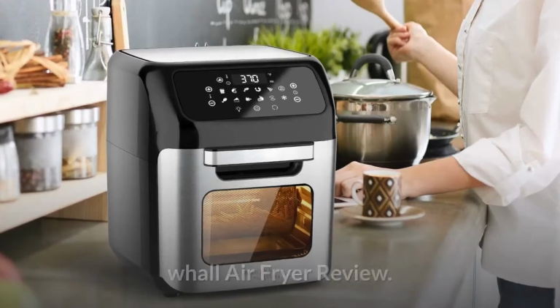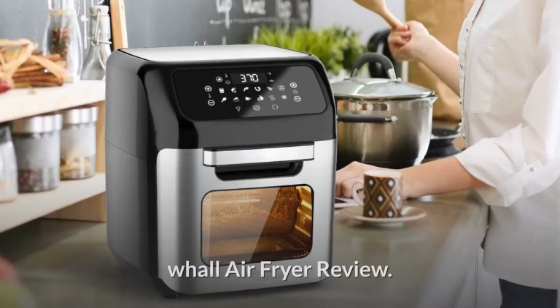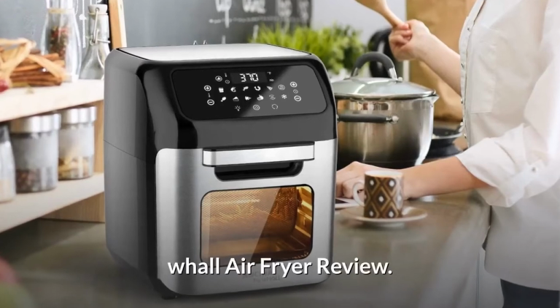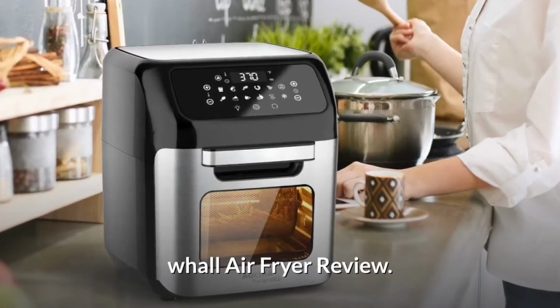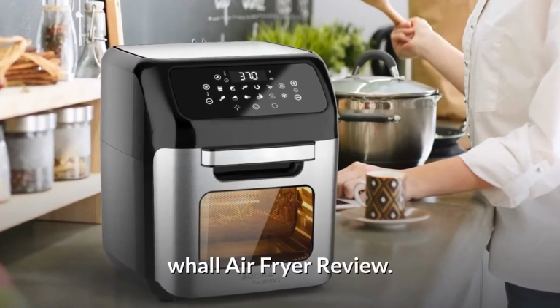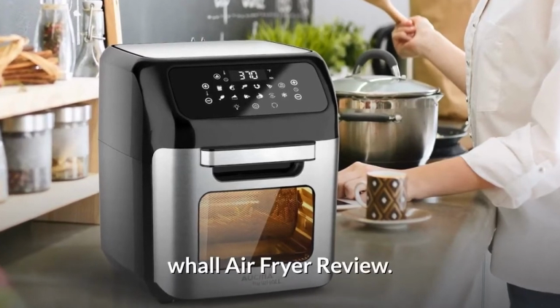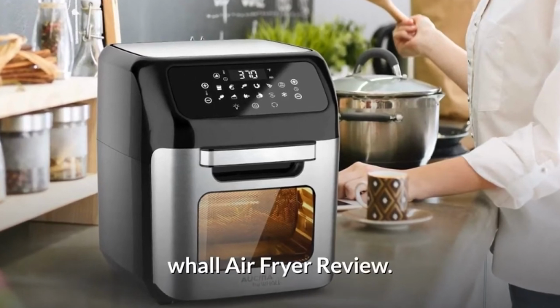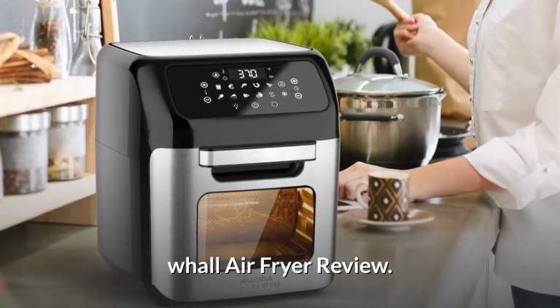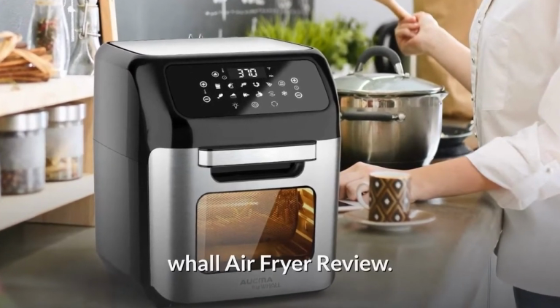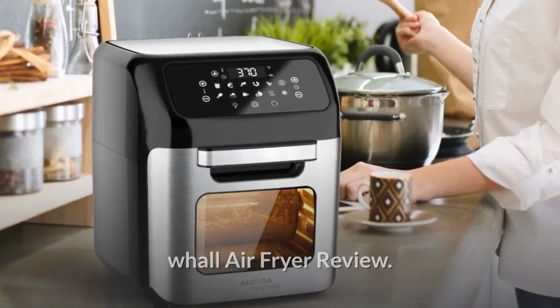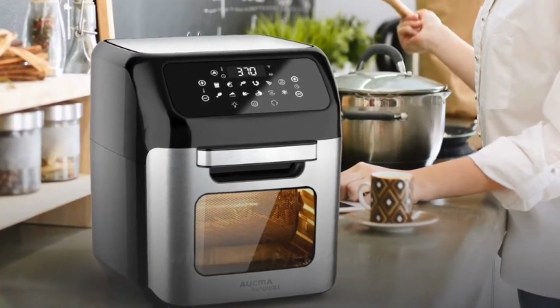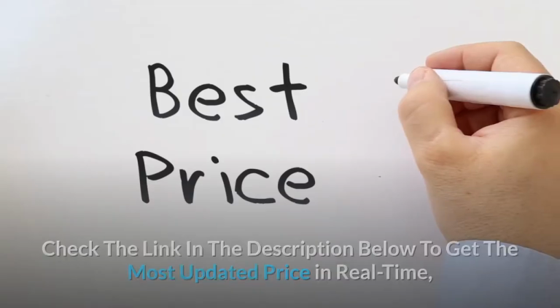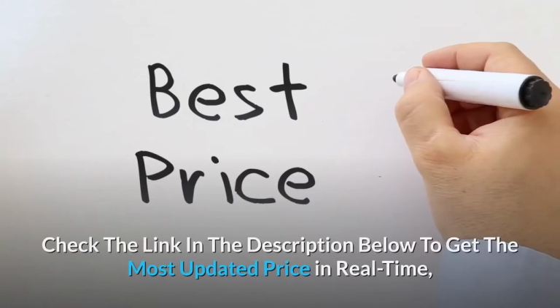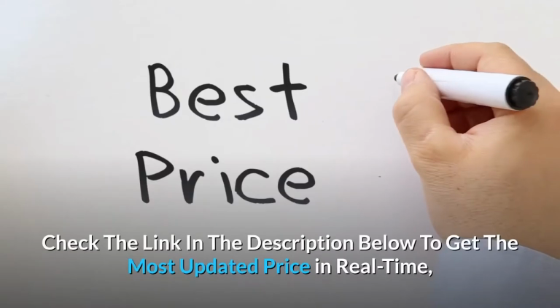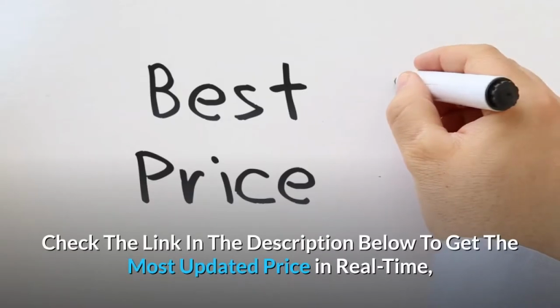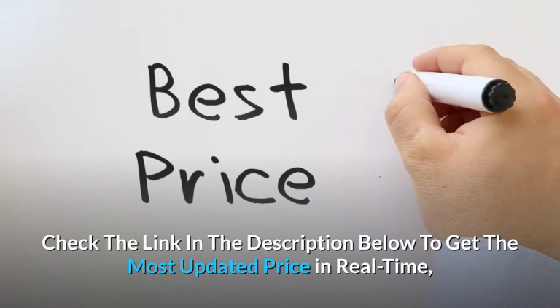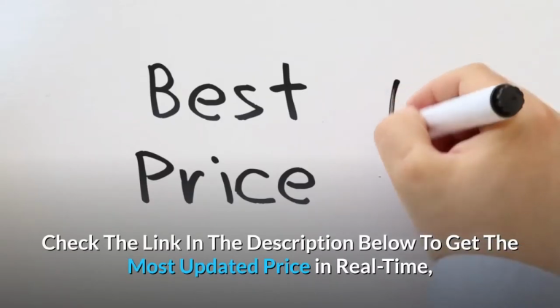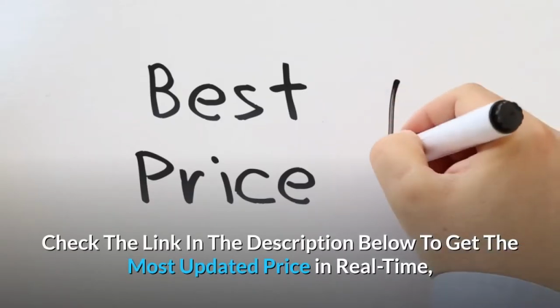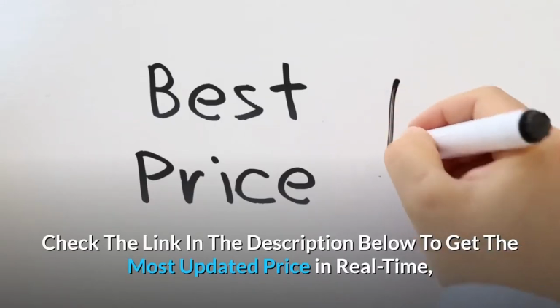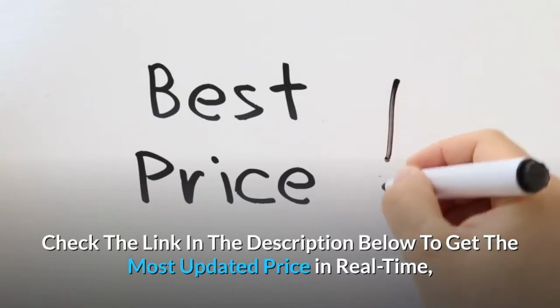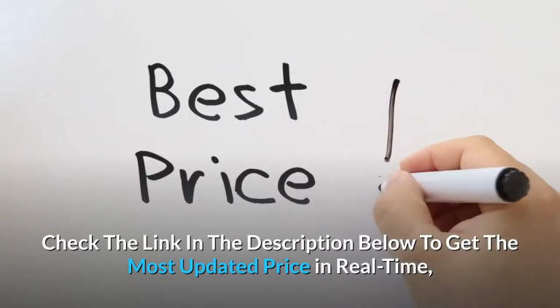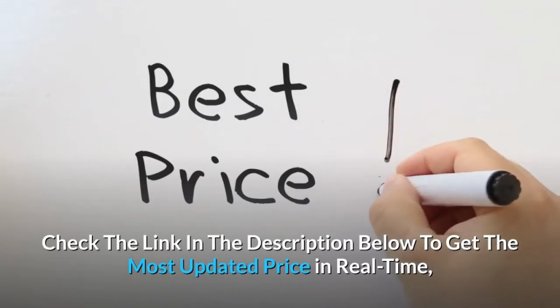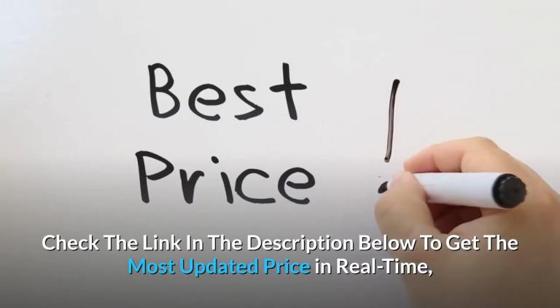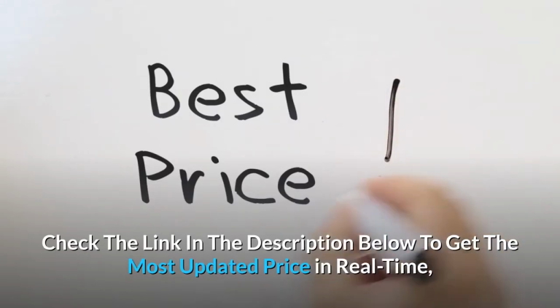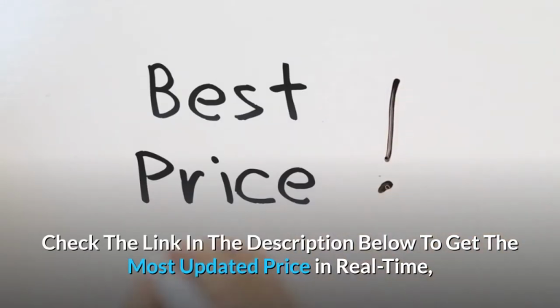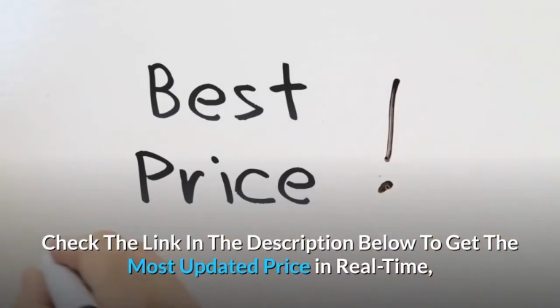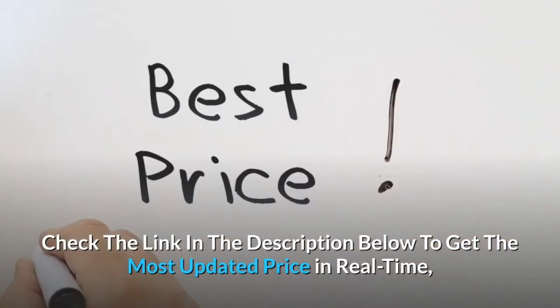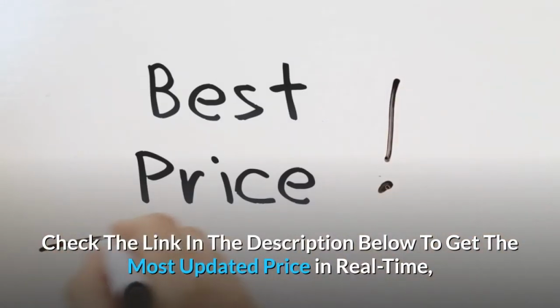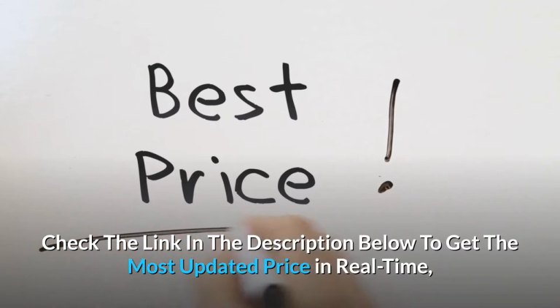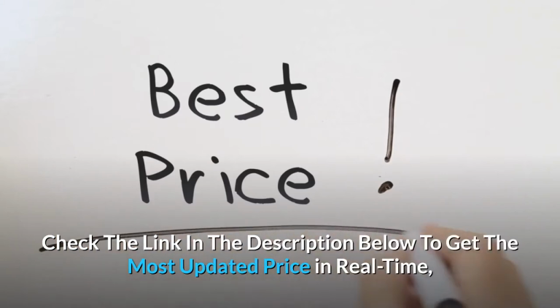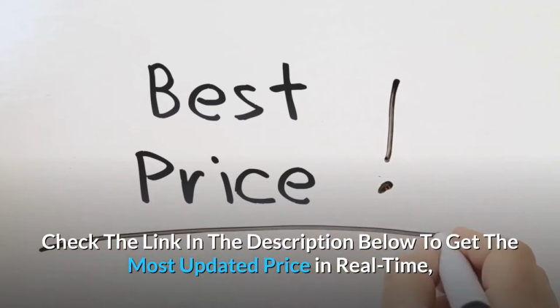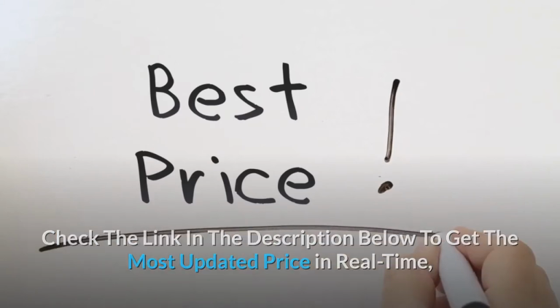Wall air fryer review. Check the link in the description below to get the most updated price in real time.